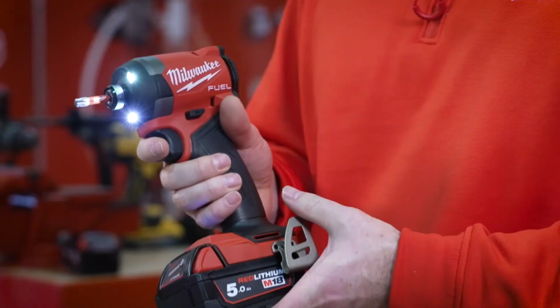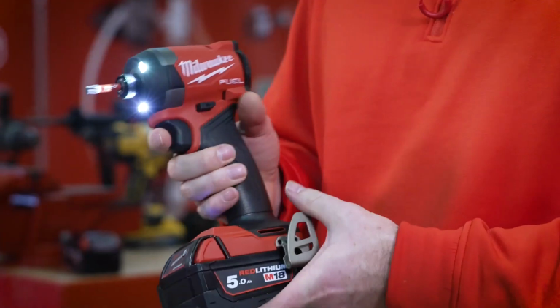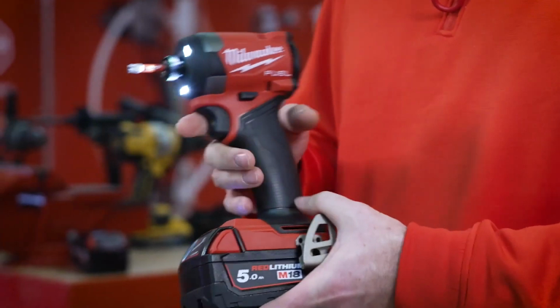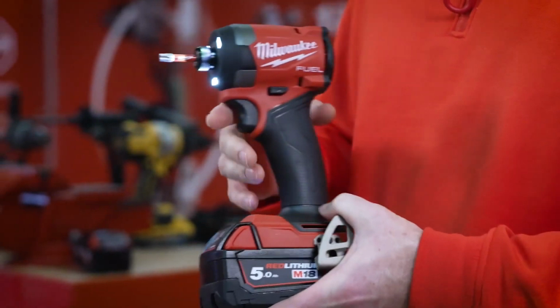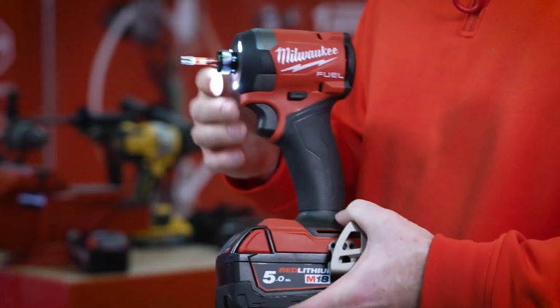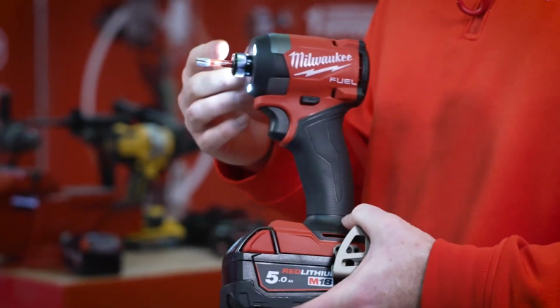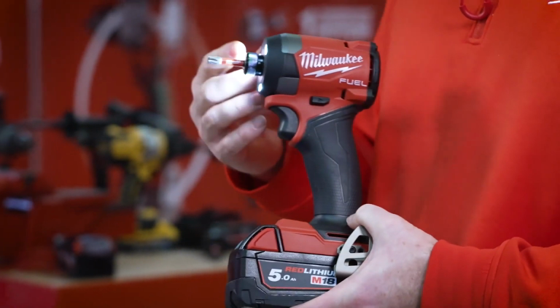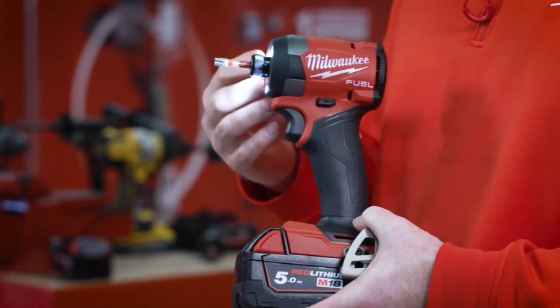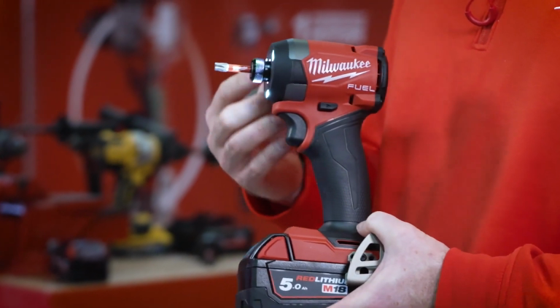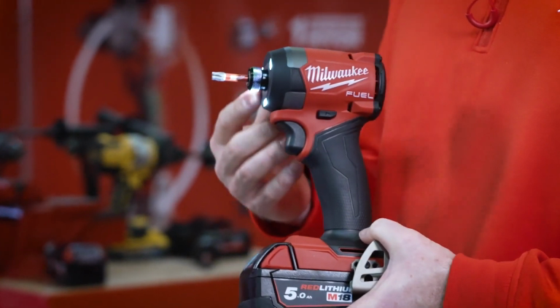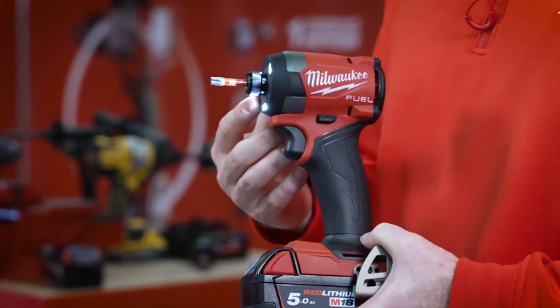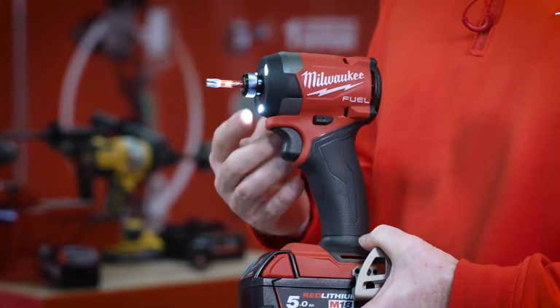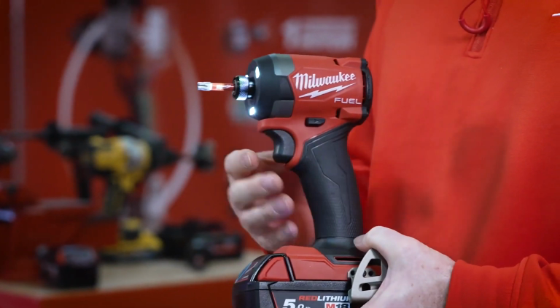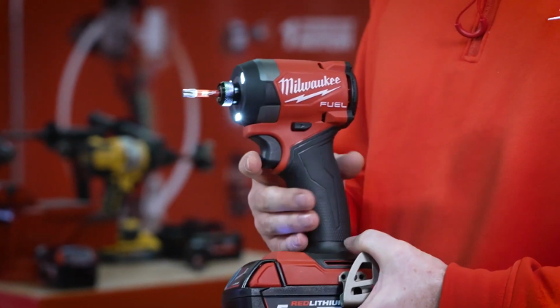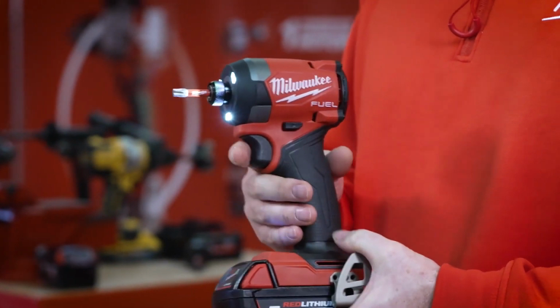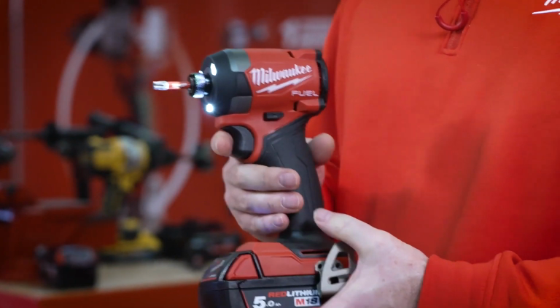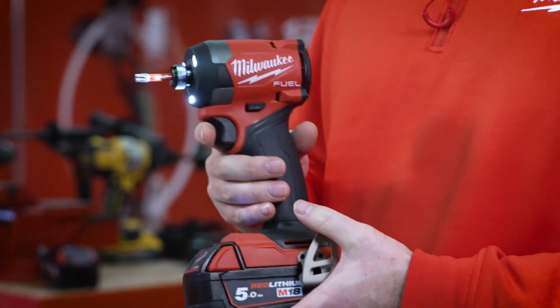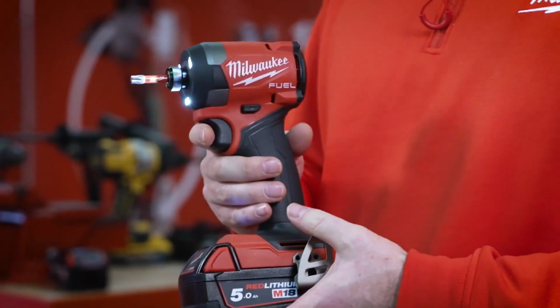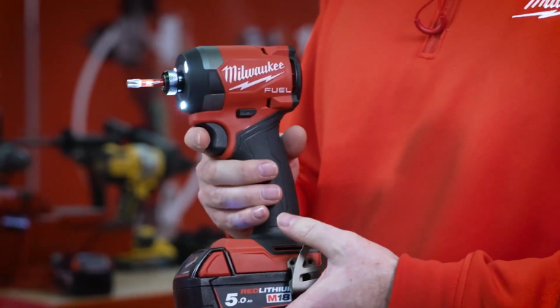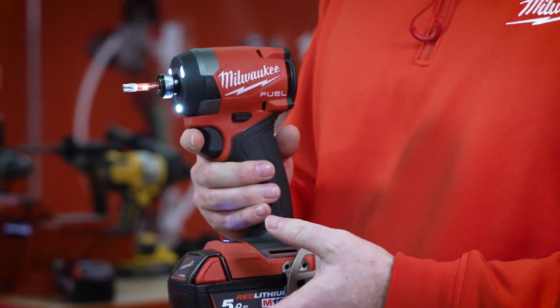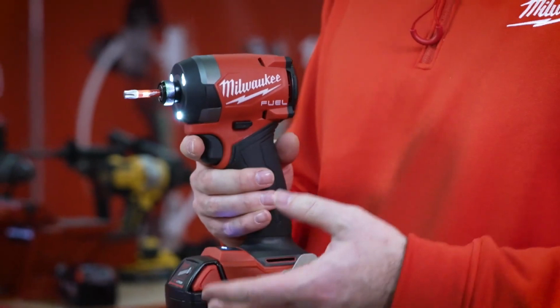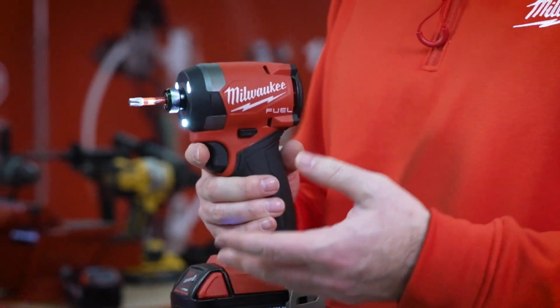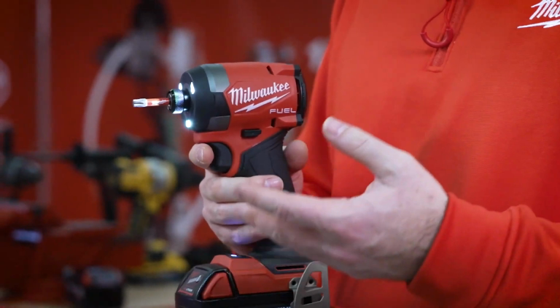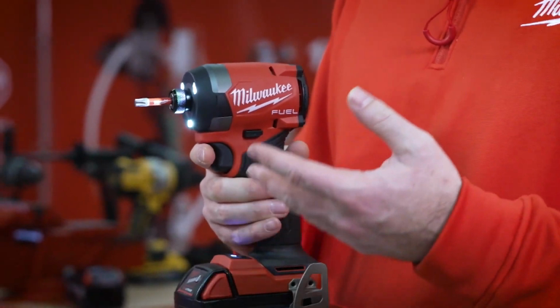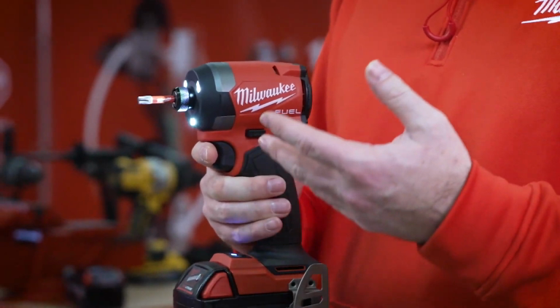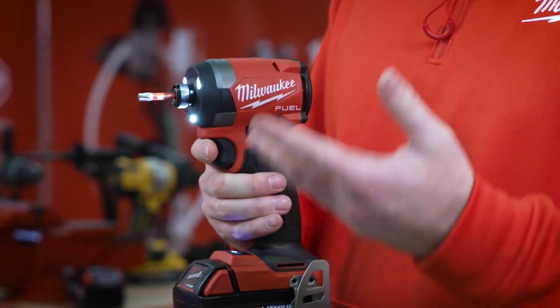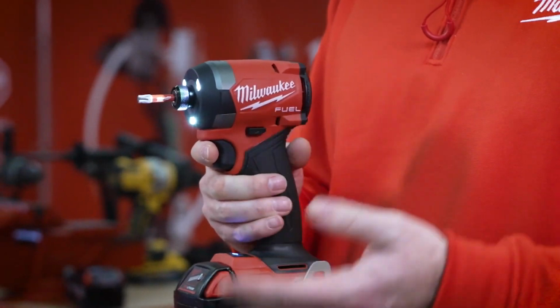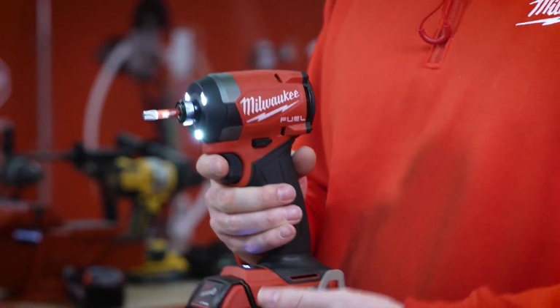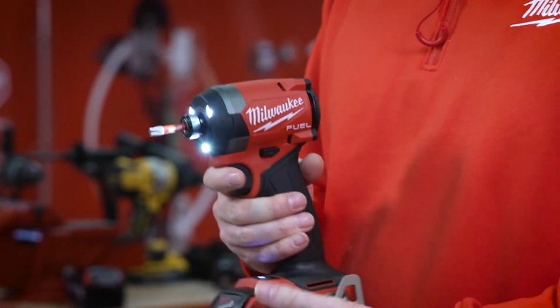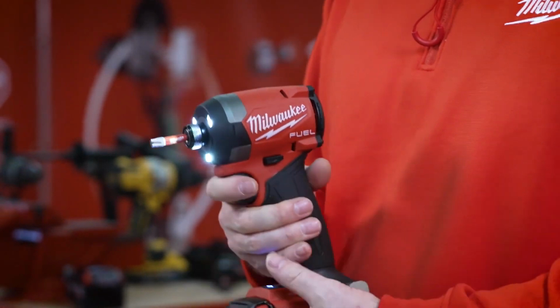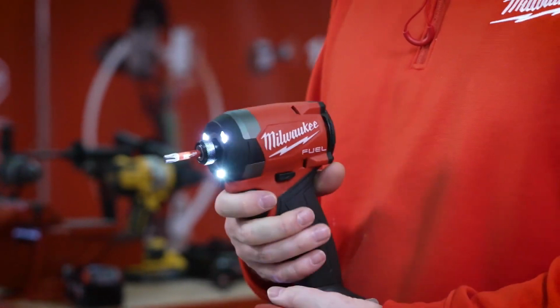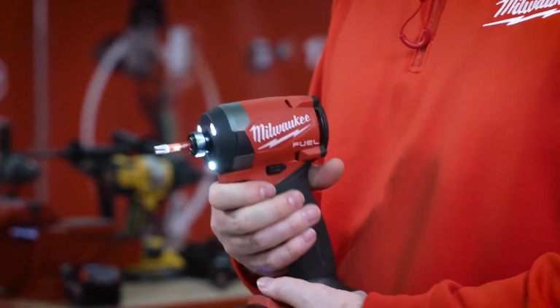Last but not least, we increased the work illumination by adding three LED lights in the tool.